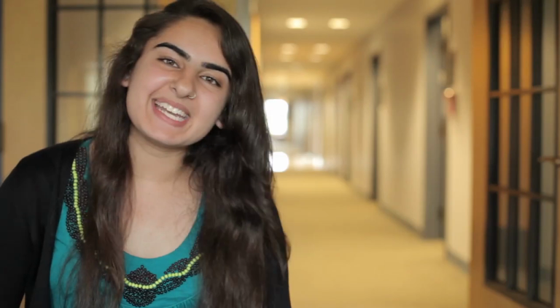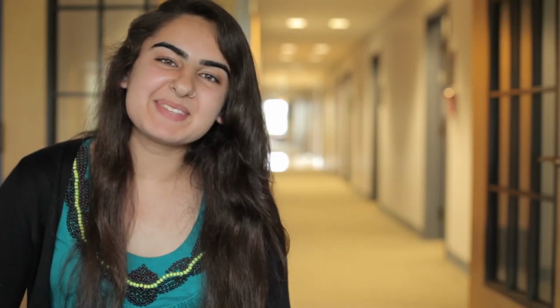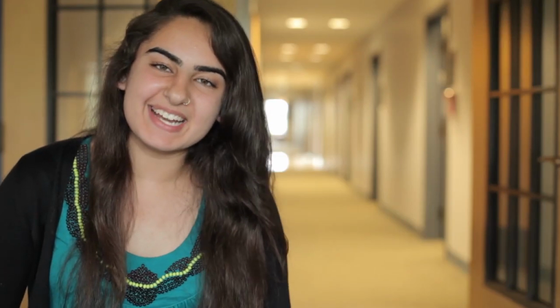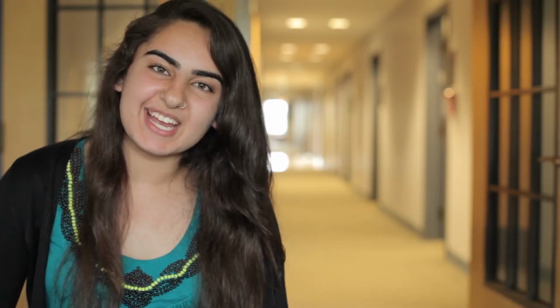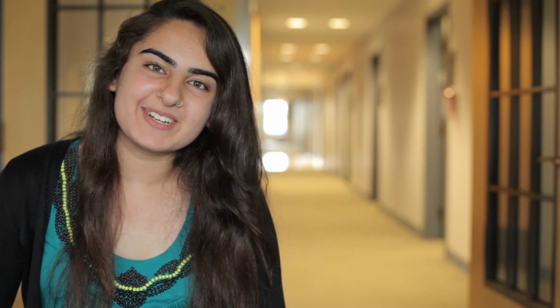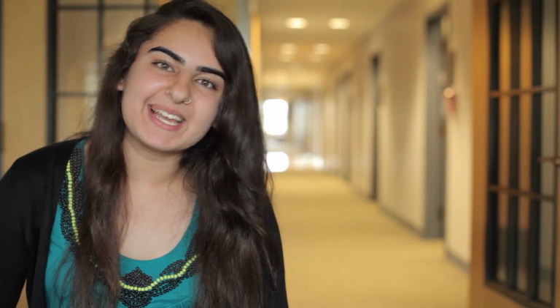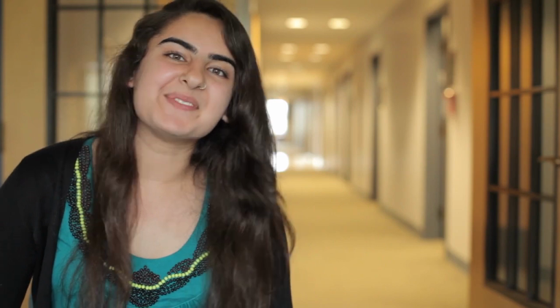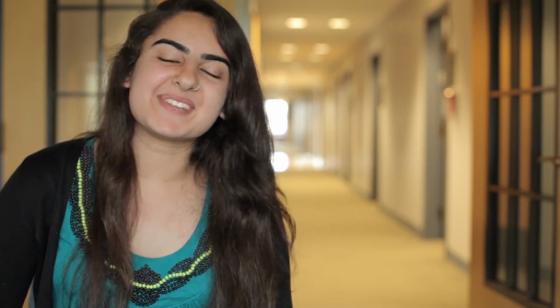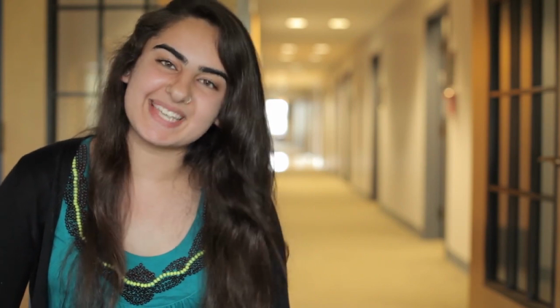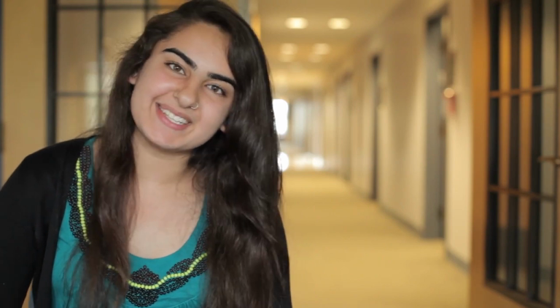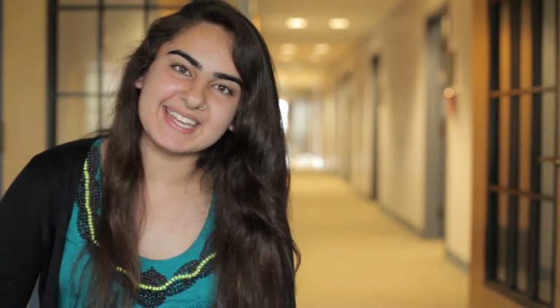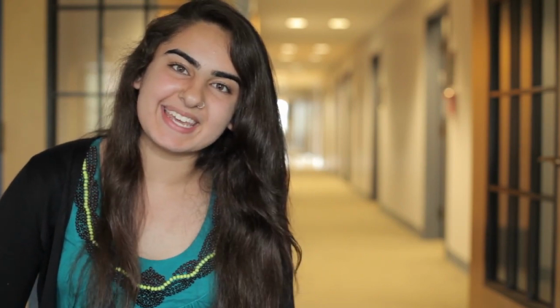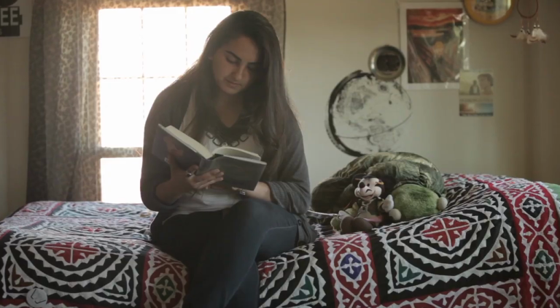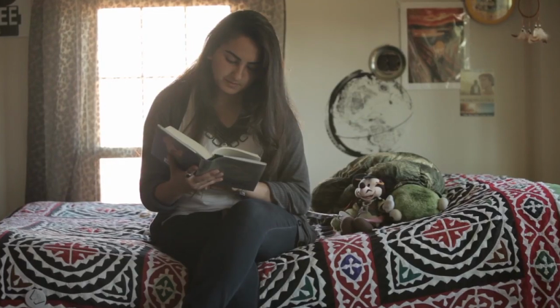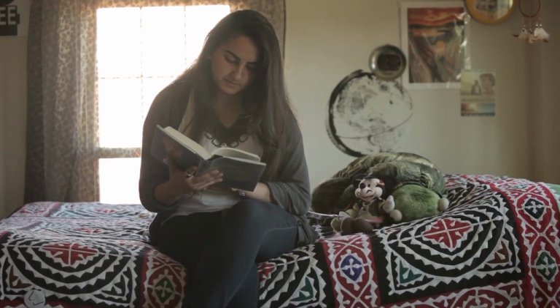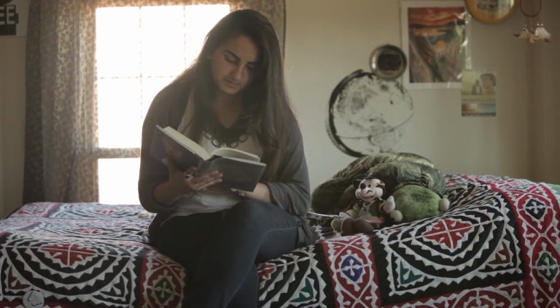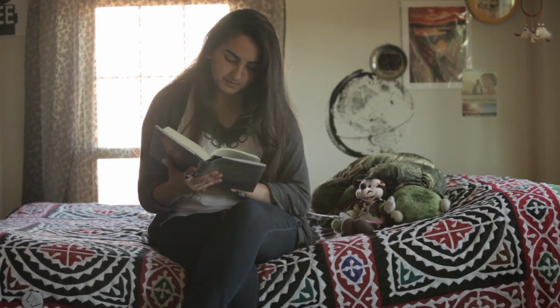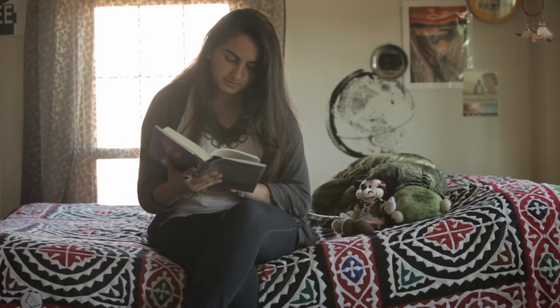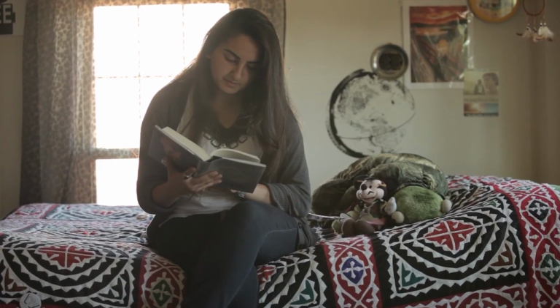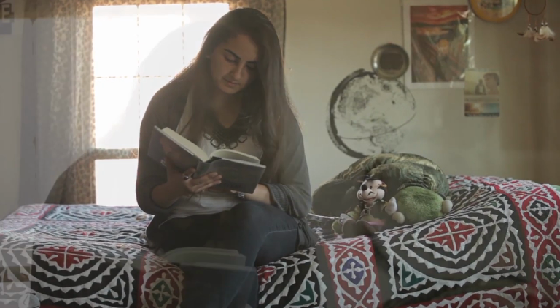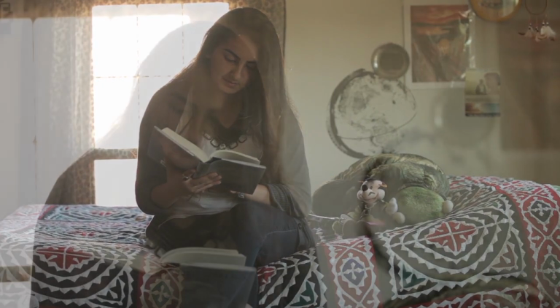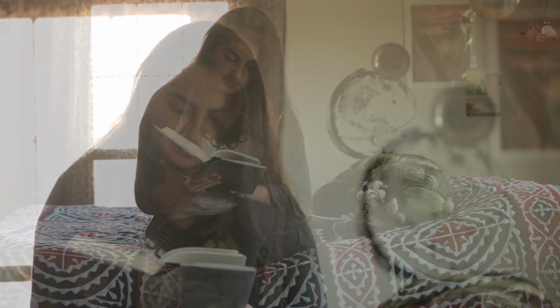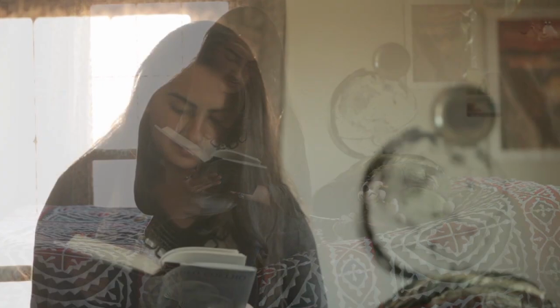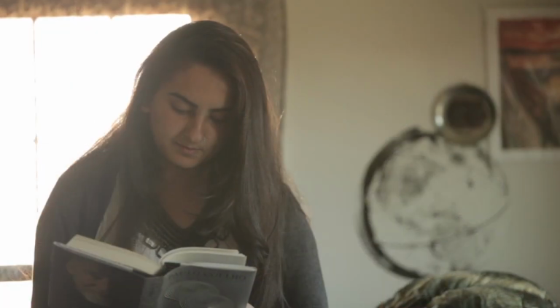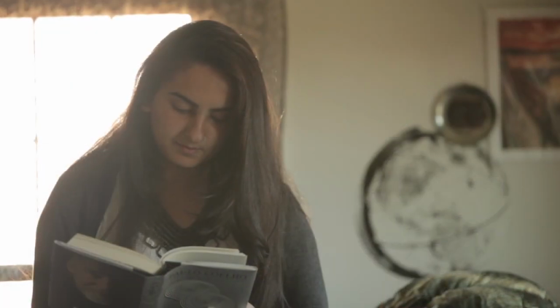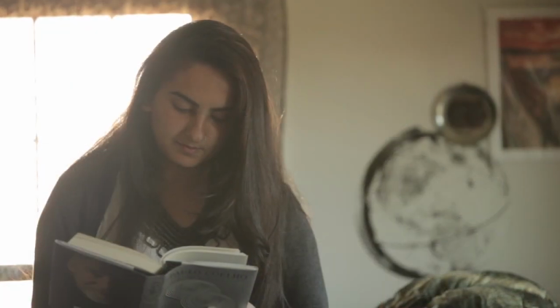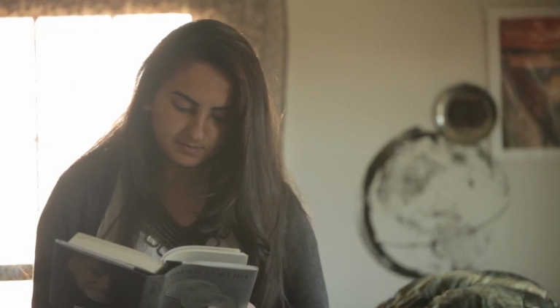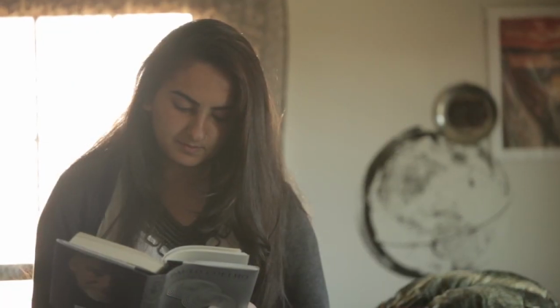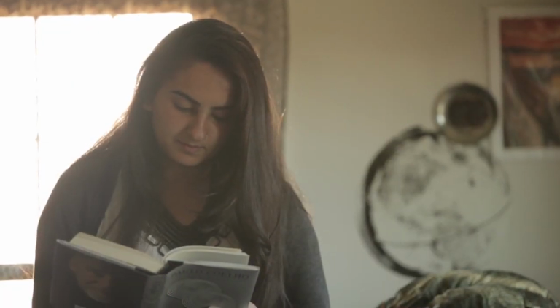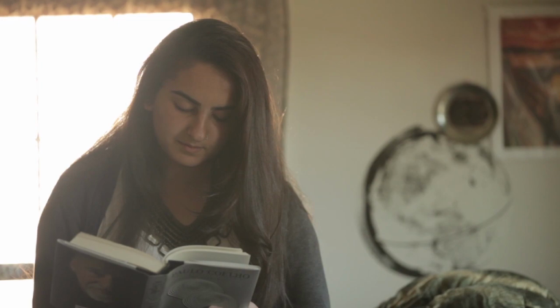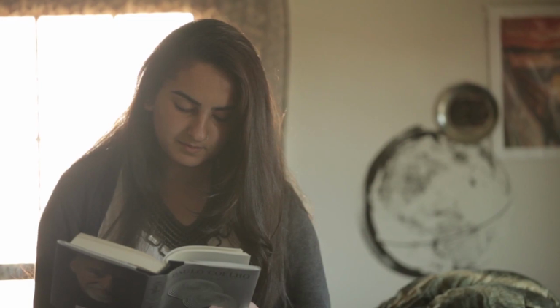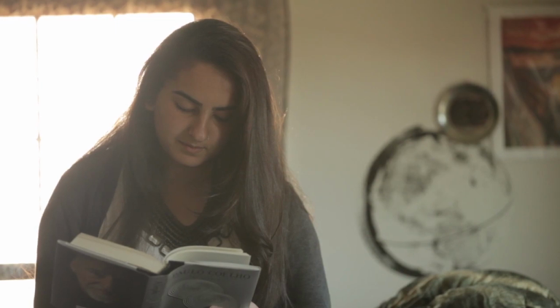My name is Hira Jaffrey. I'm from Middletown, Connecticut and I'm studying psychology along with South Asian studies and Middle Eastern studies.